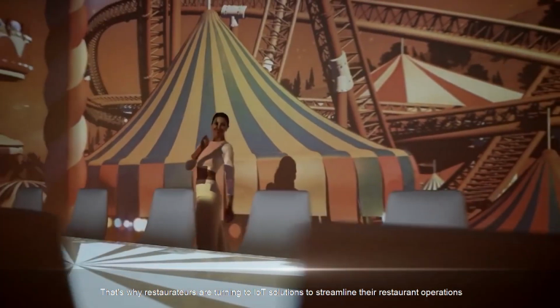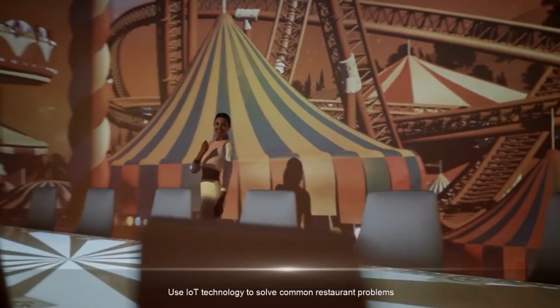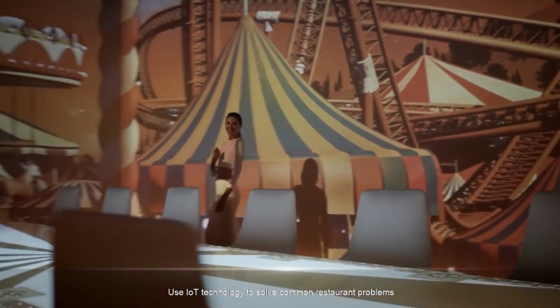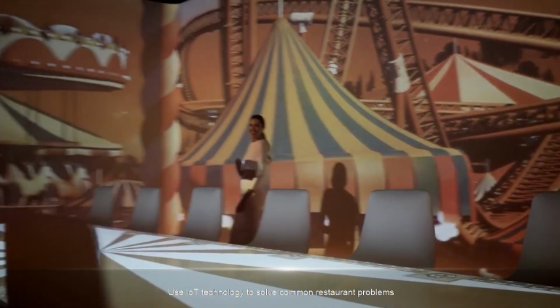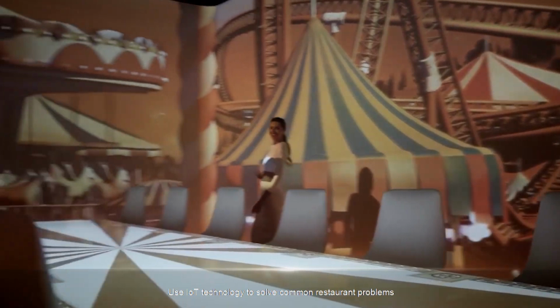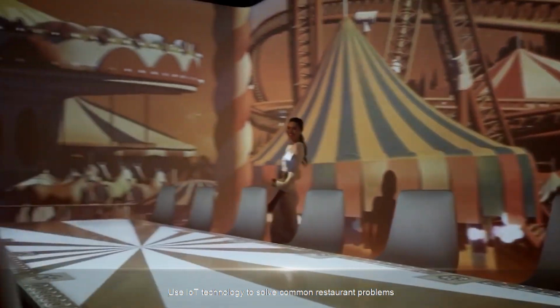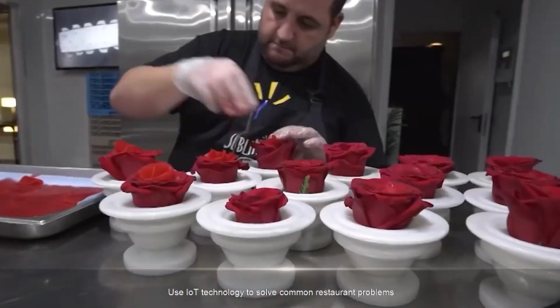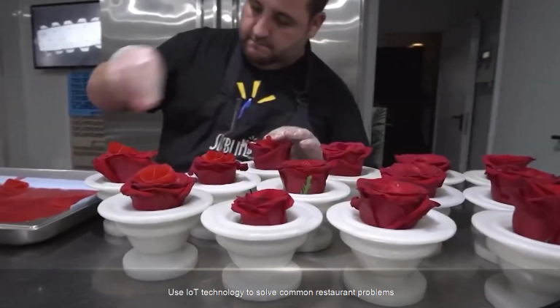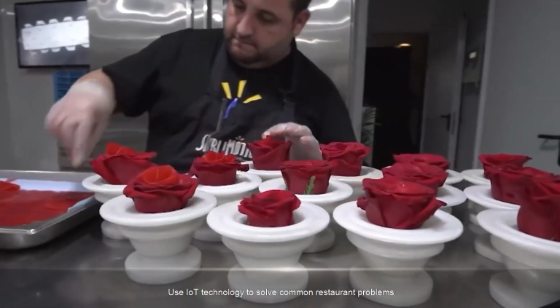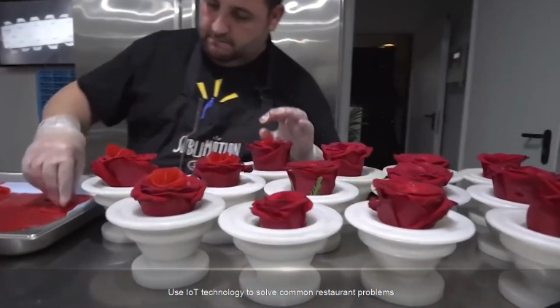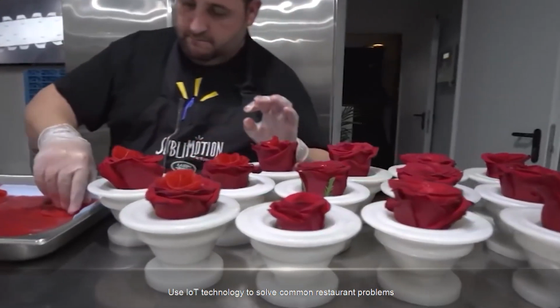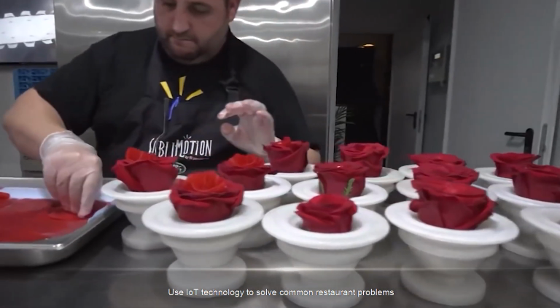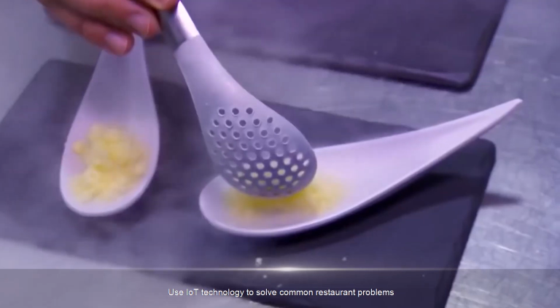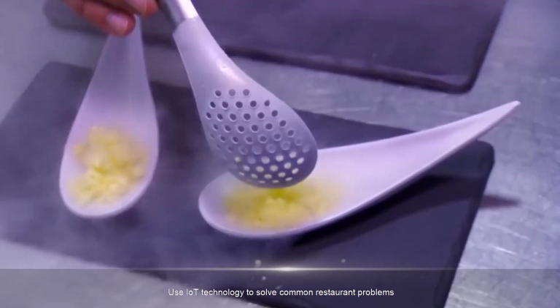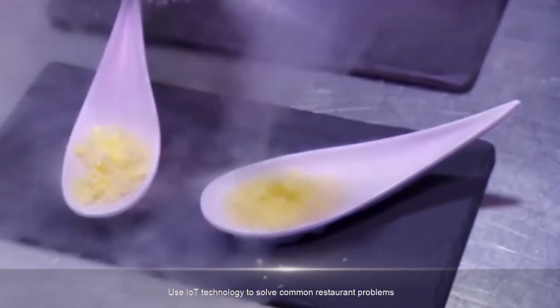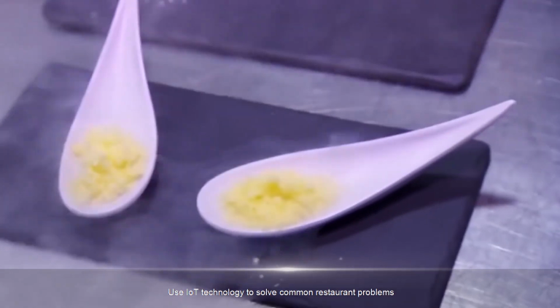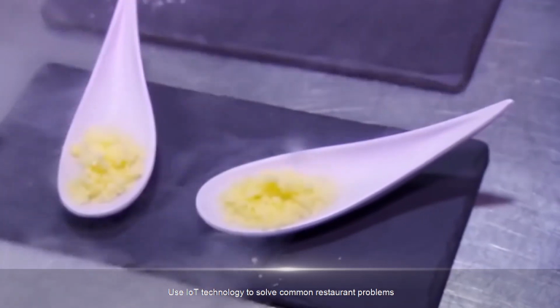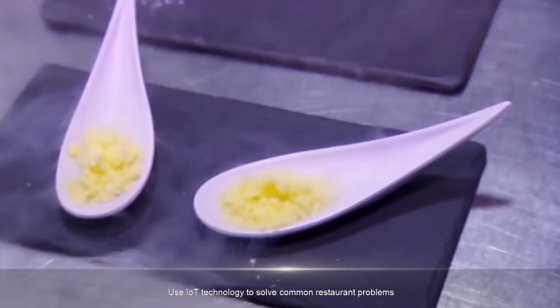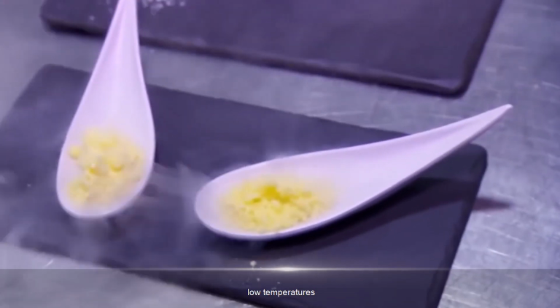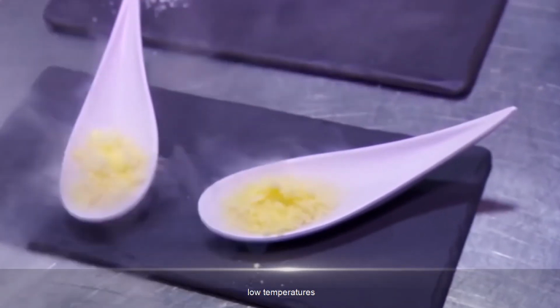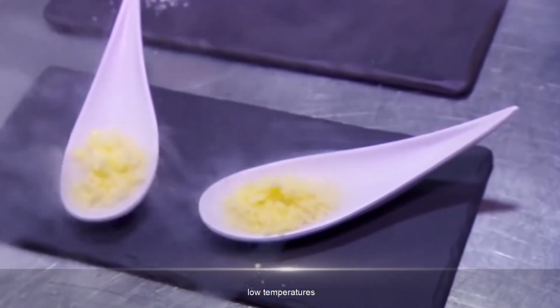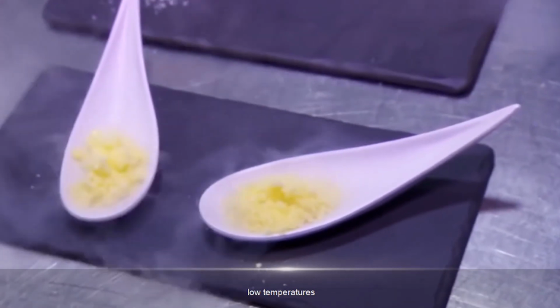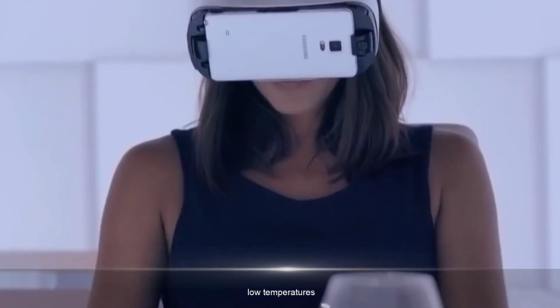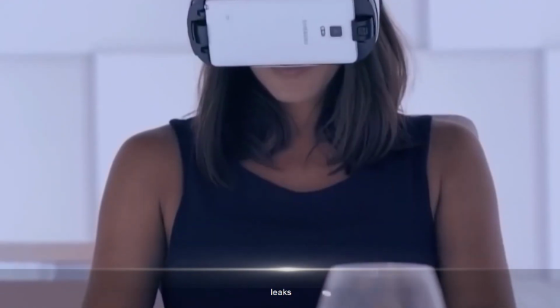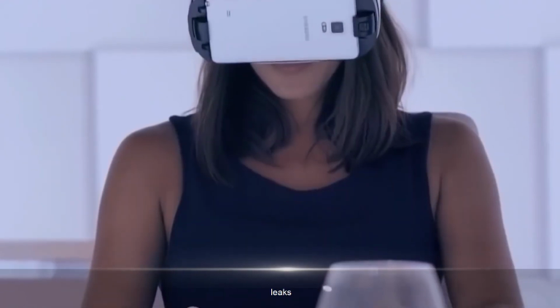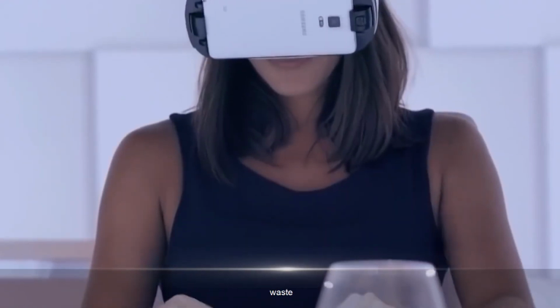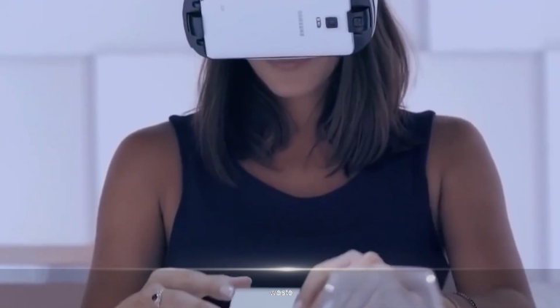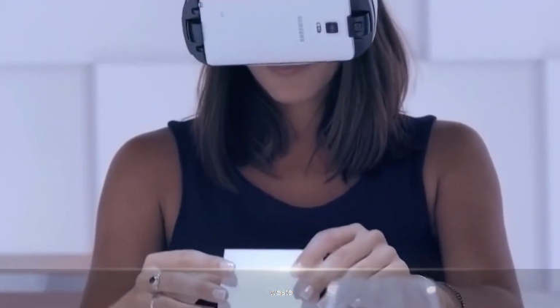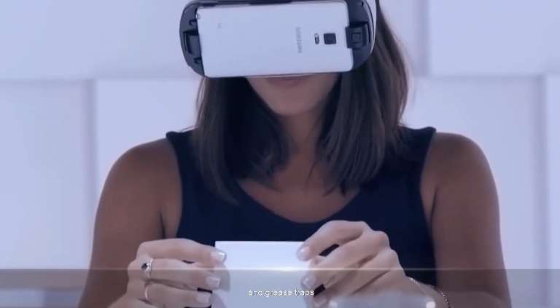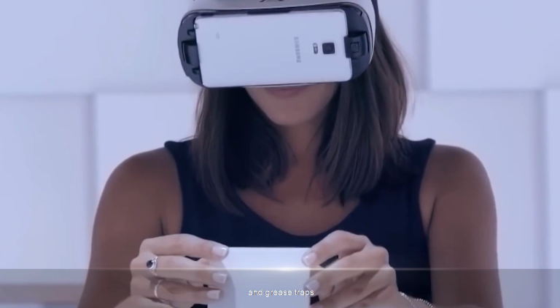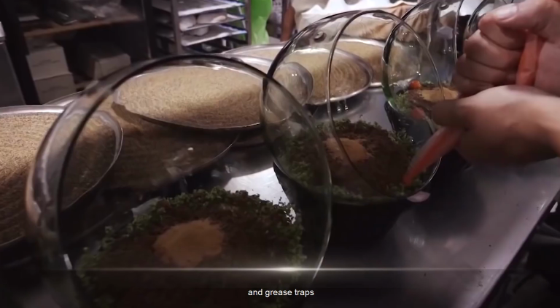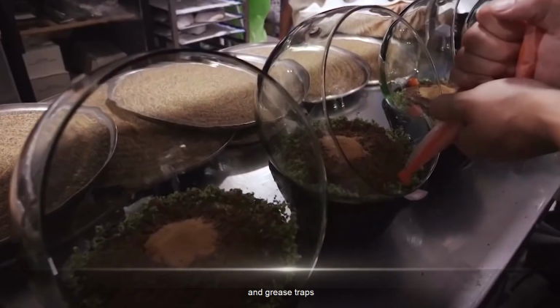Use IoT technology to solve common restaurant problems: low temperatures, leaks, waste, and grease traps.